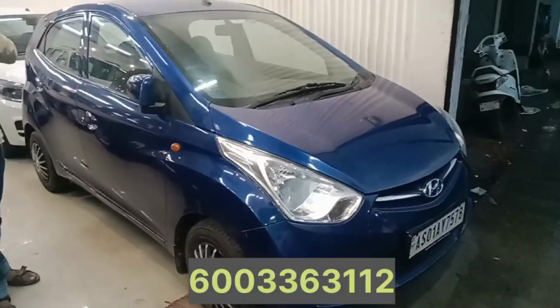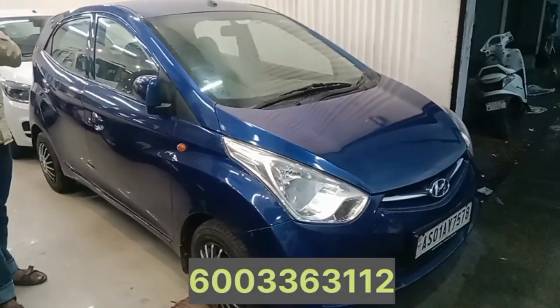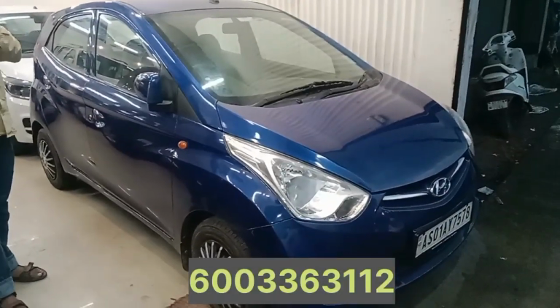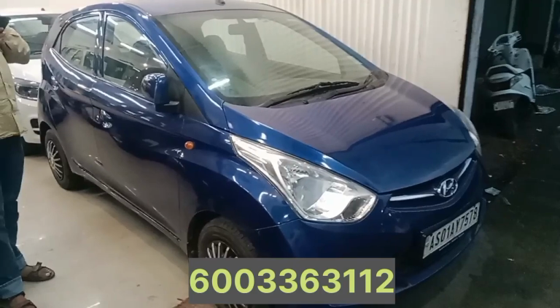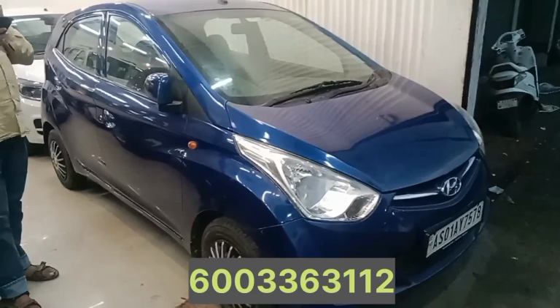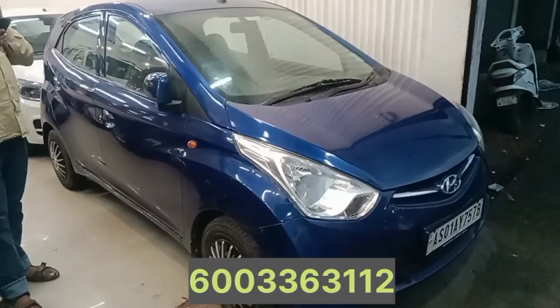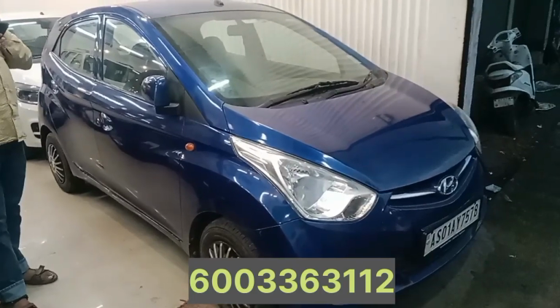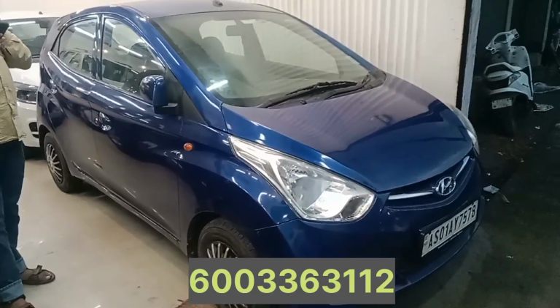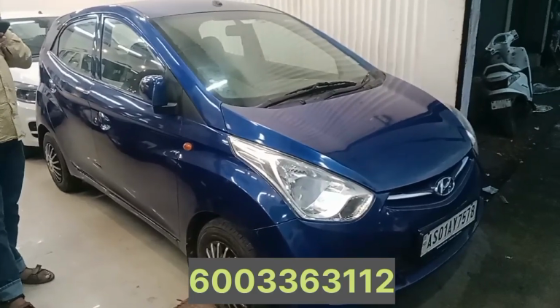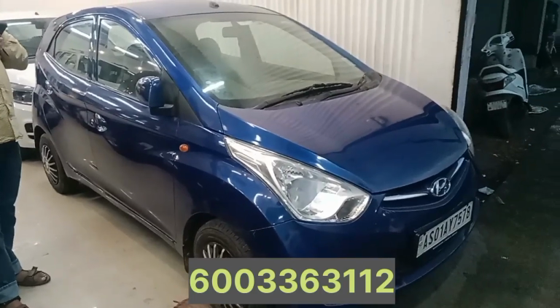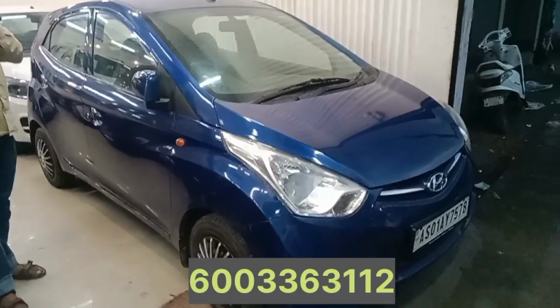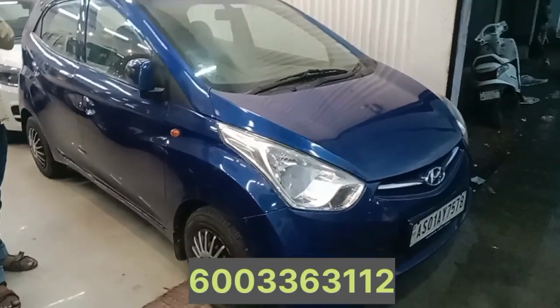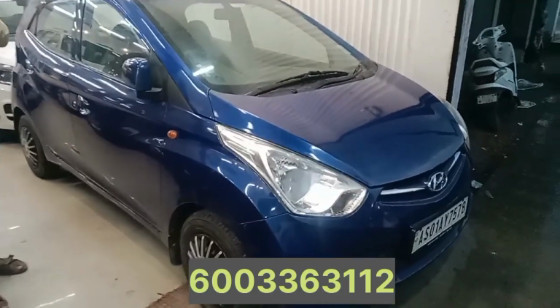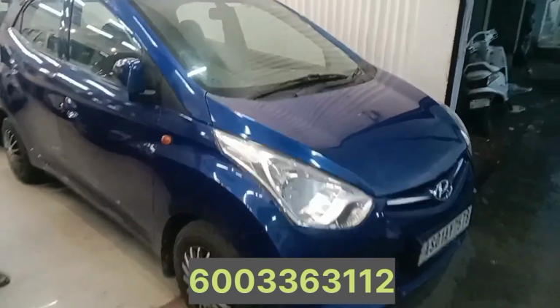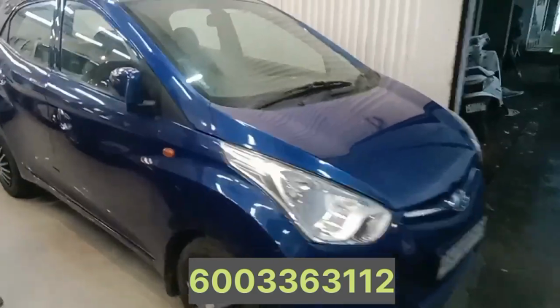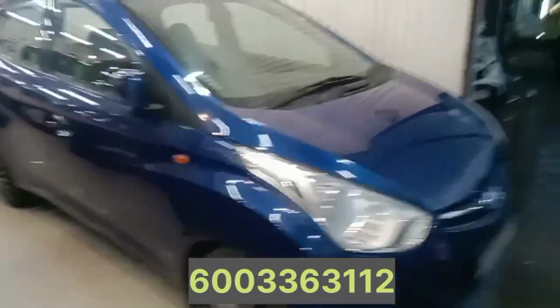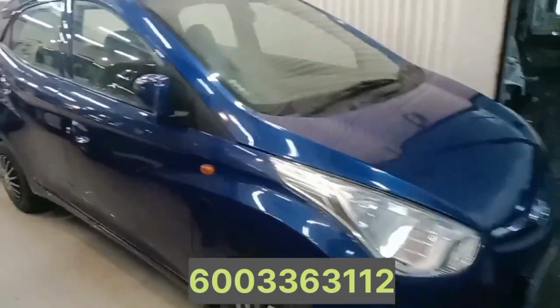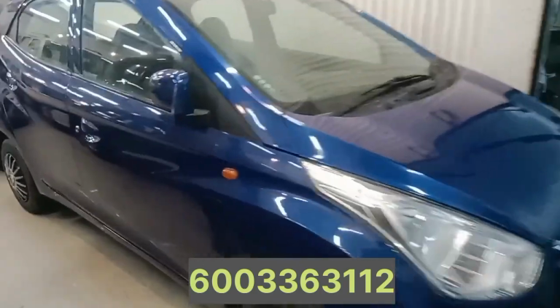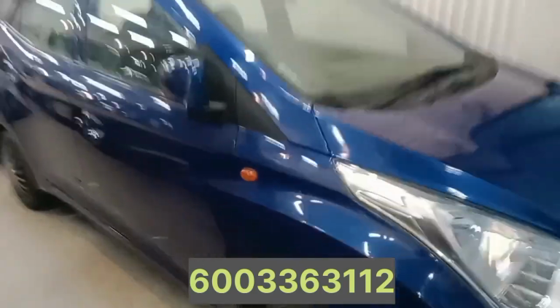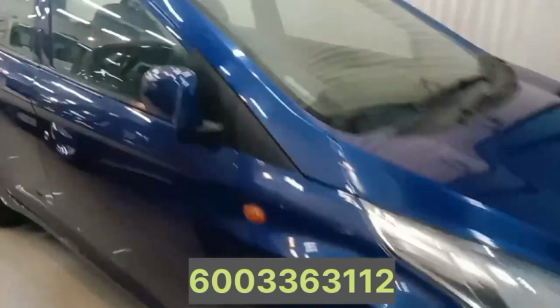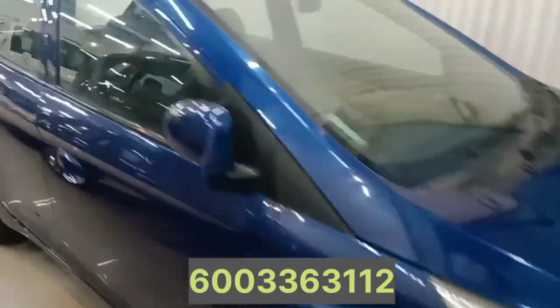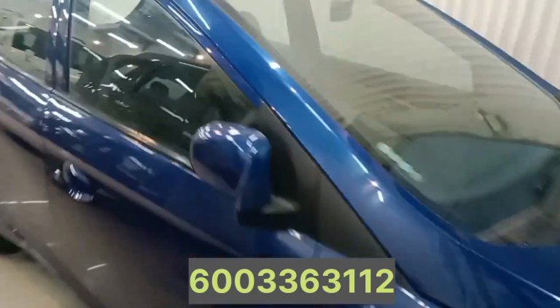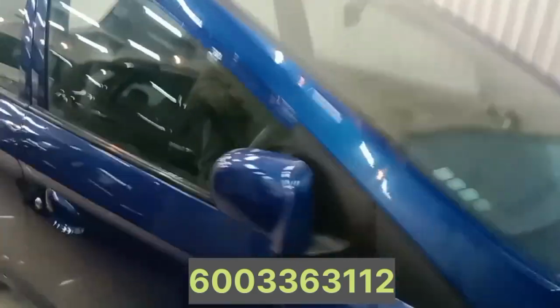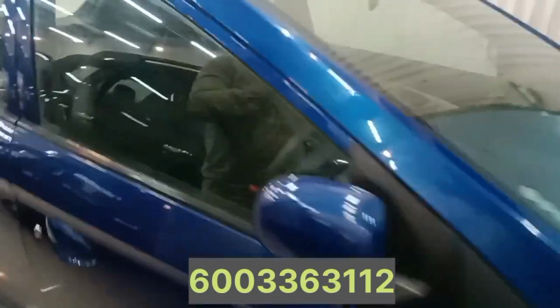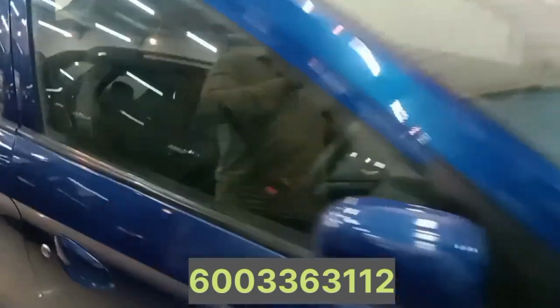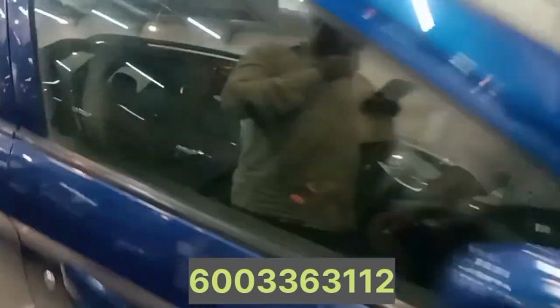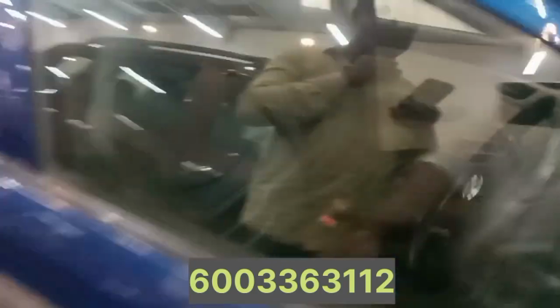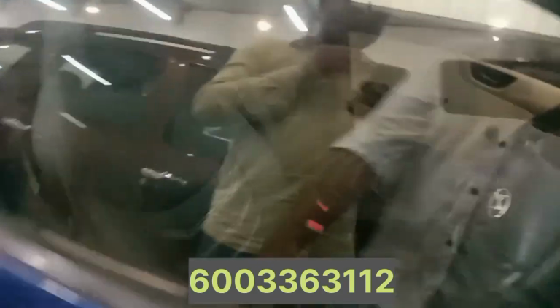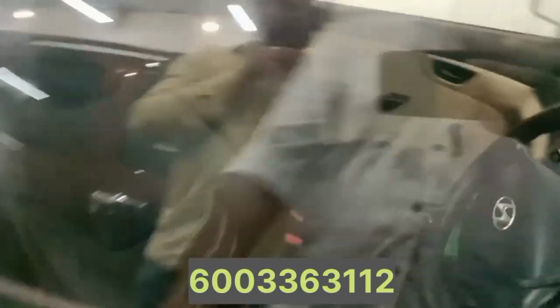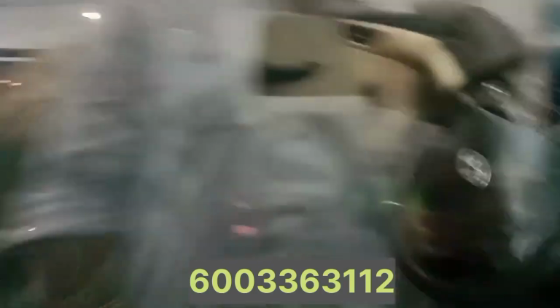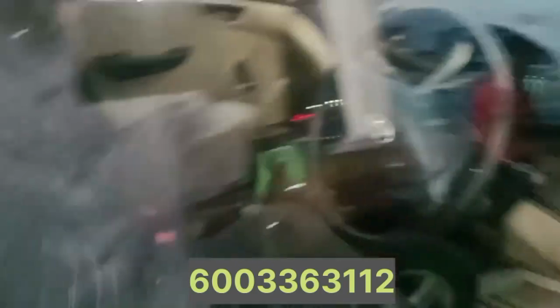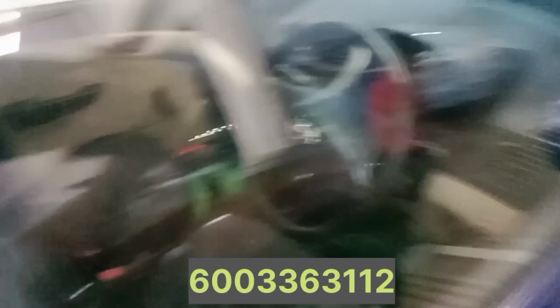This is the model 2012. It's running 64,000. The price is about 230.